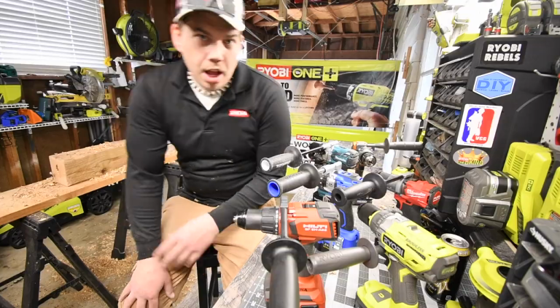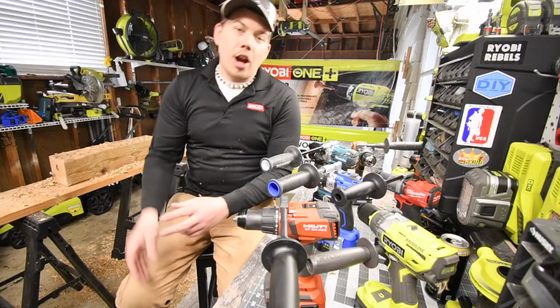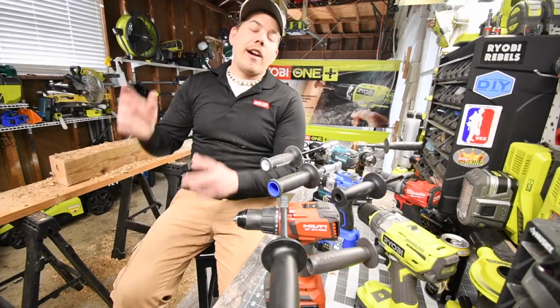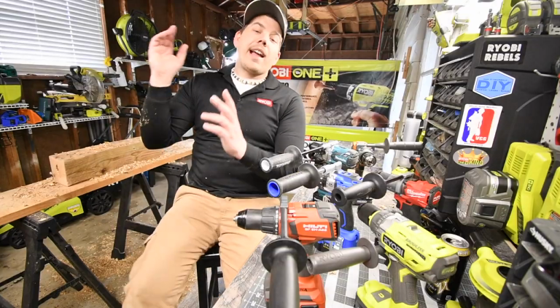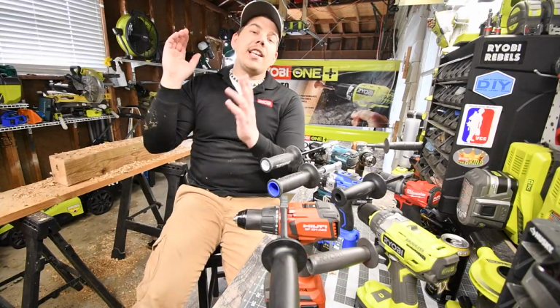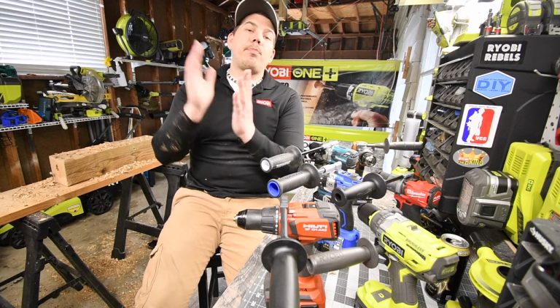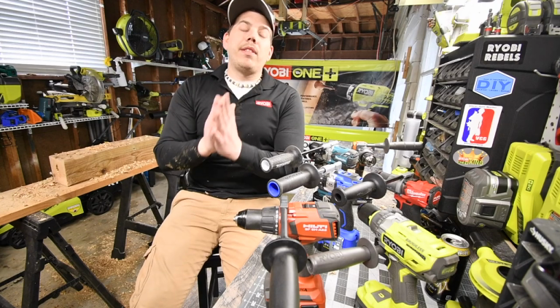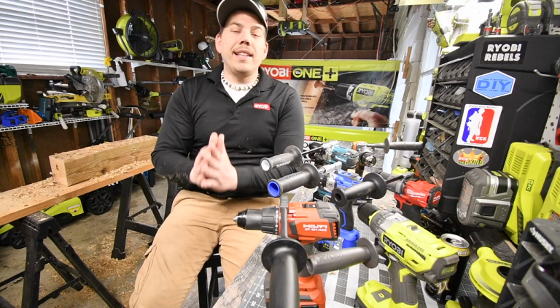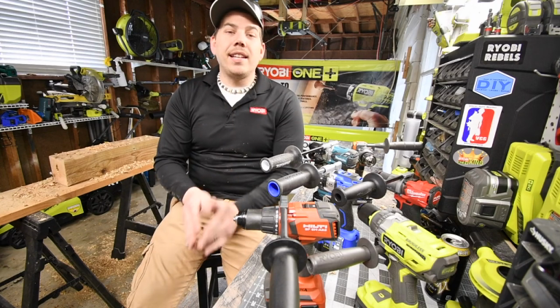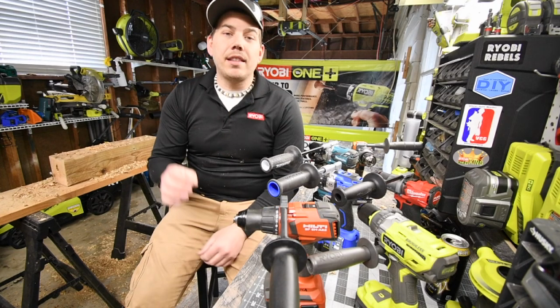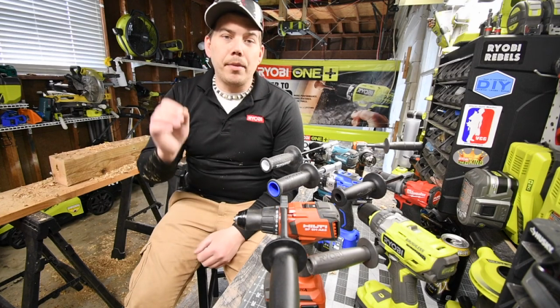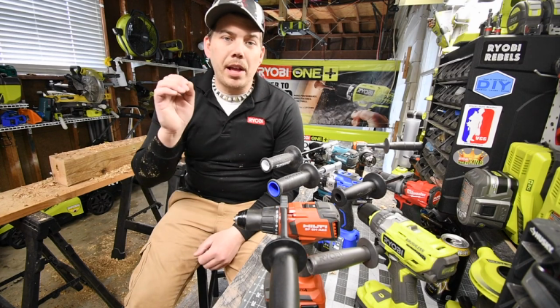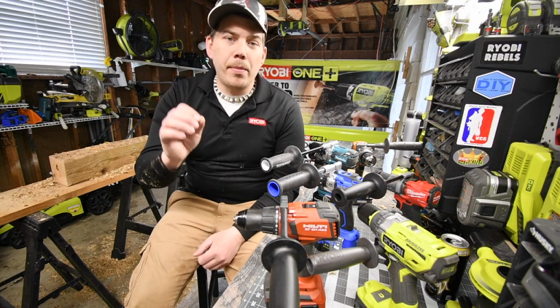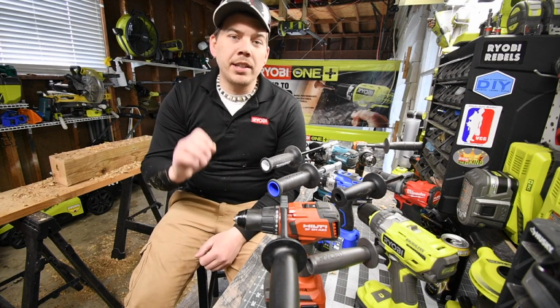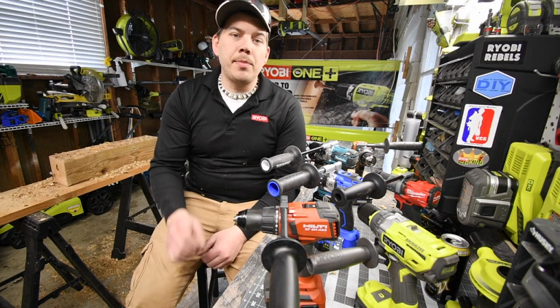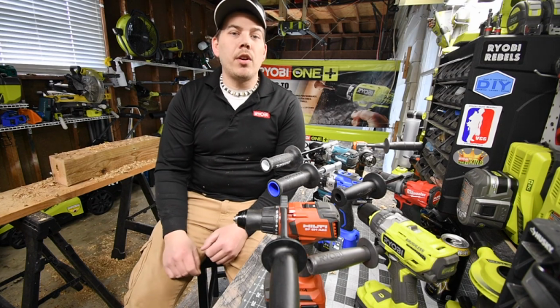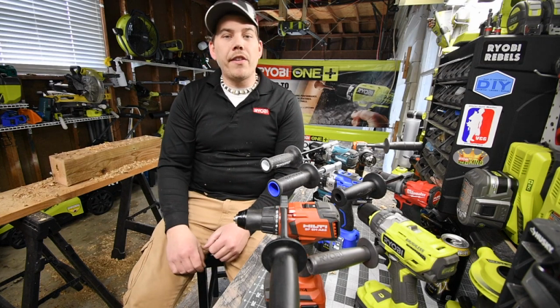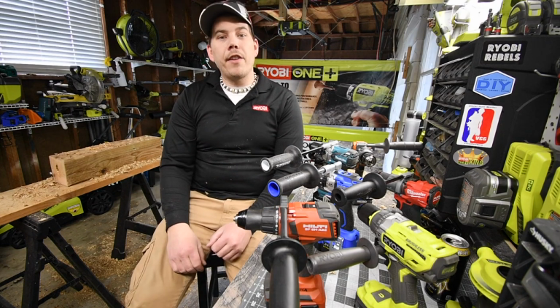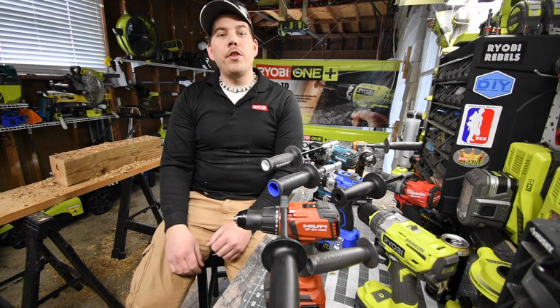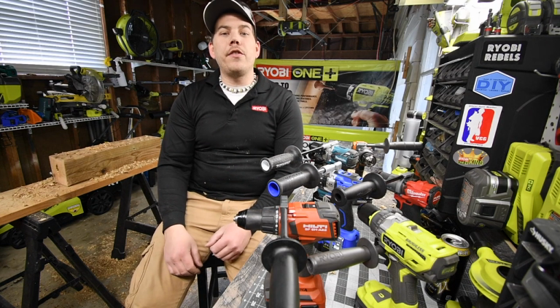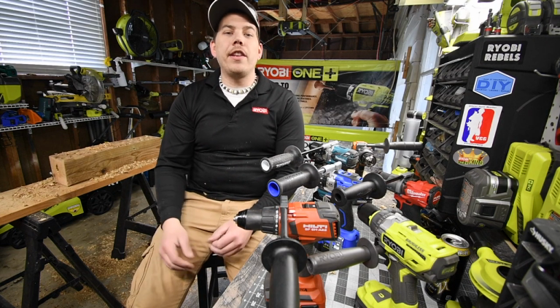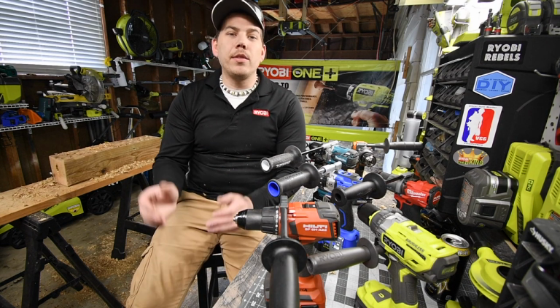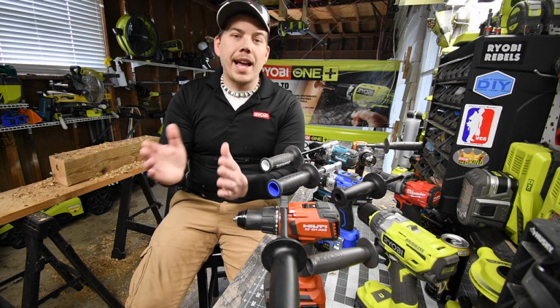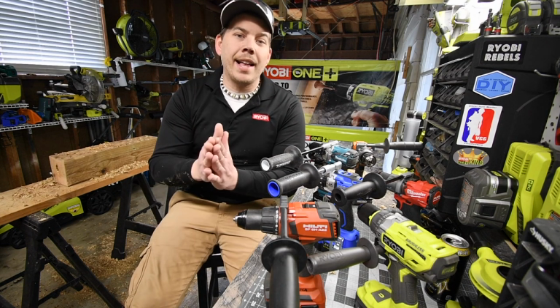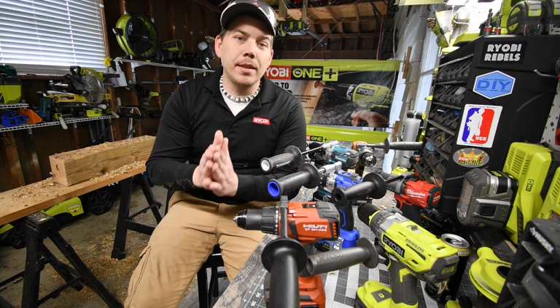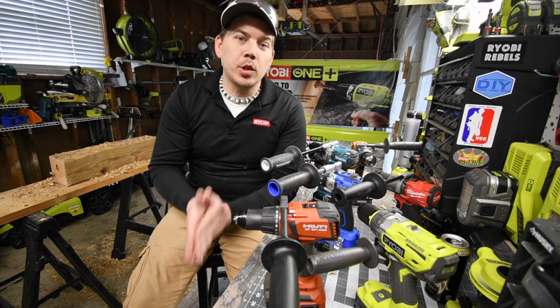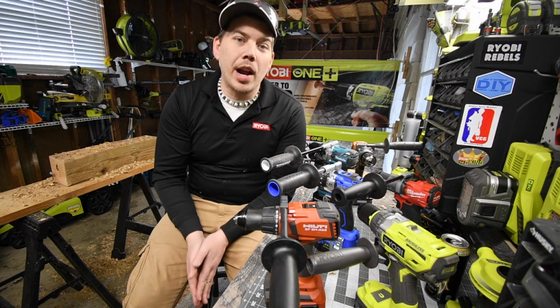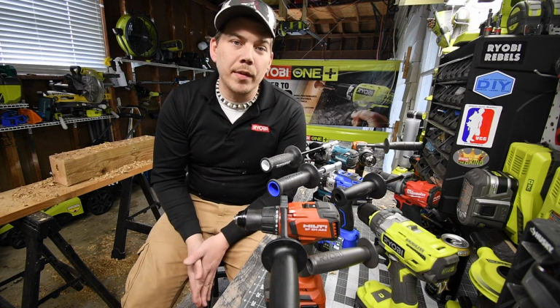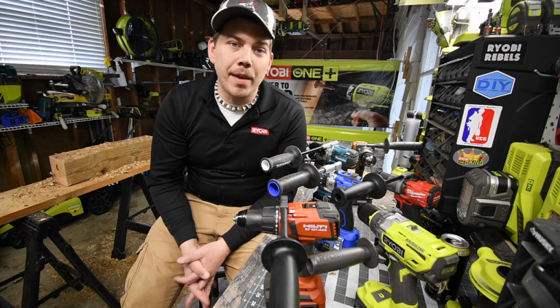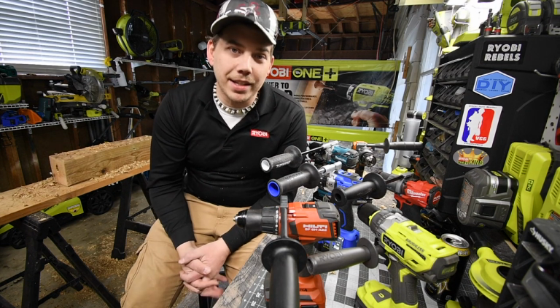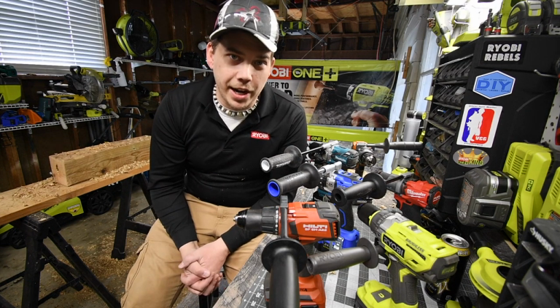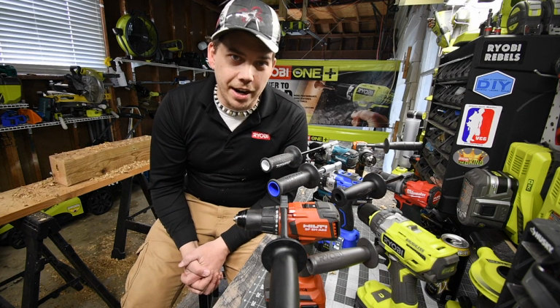Please hit the bell button to be notified of future videos and subscribe to my channel.